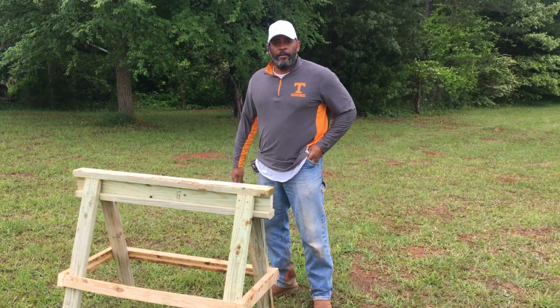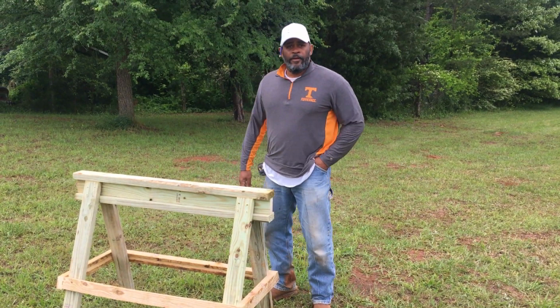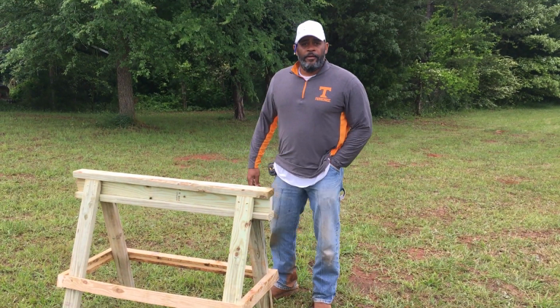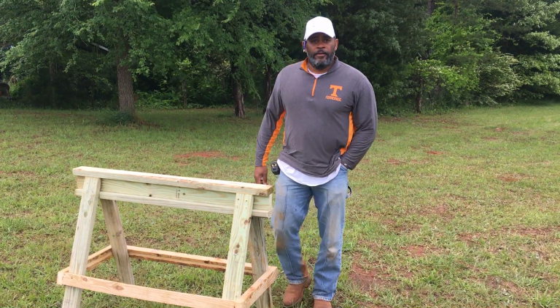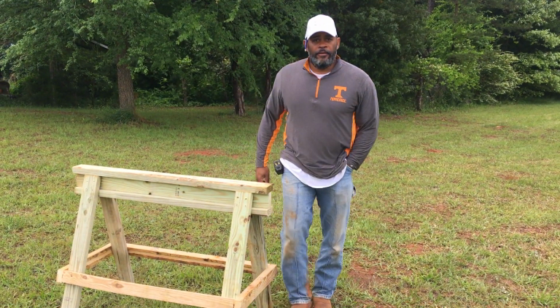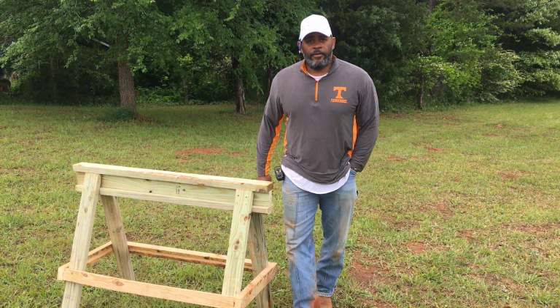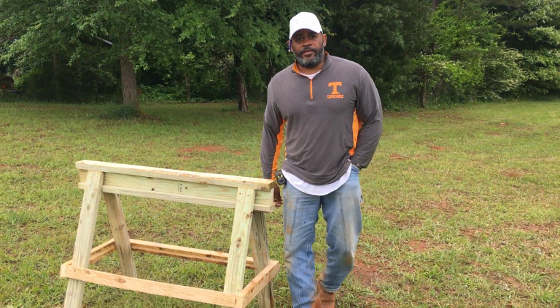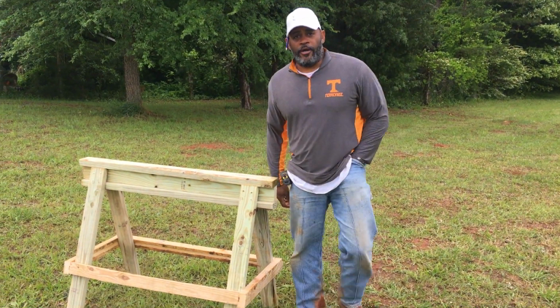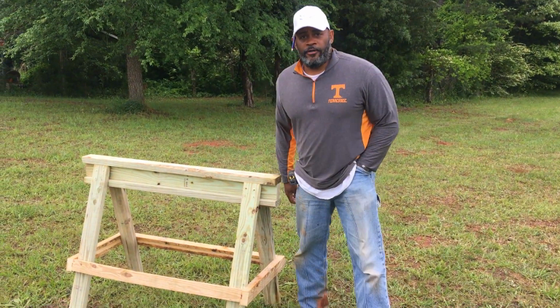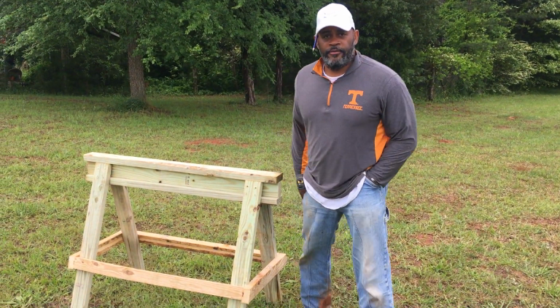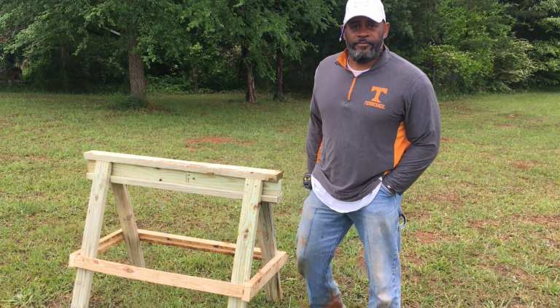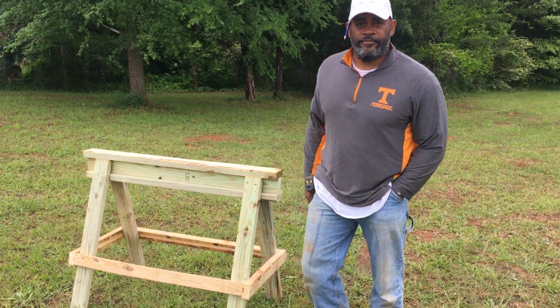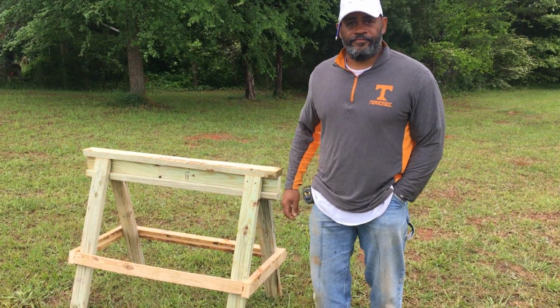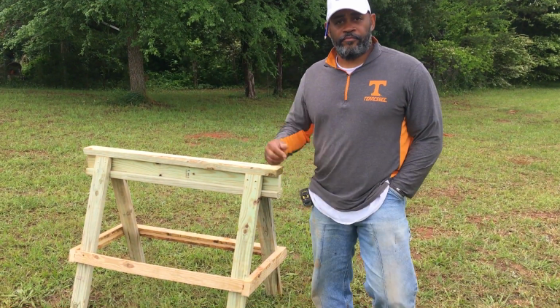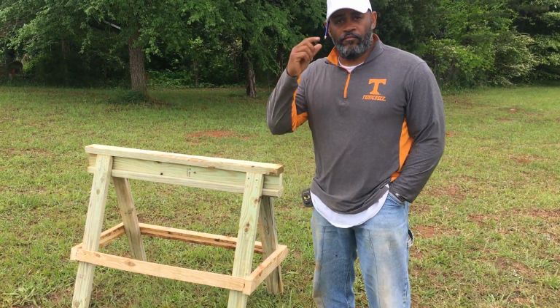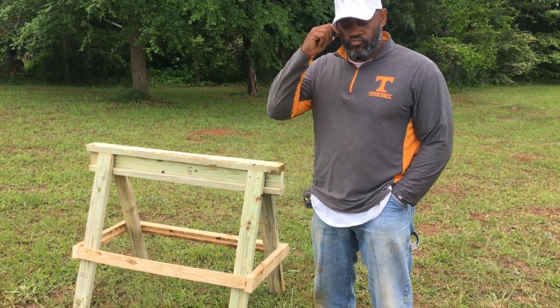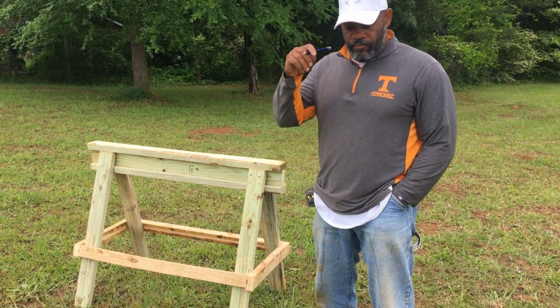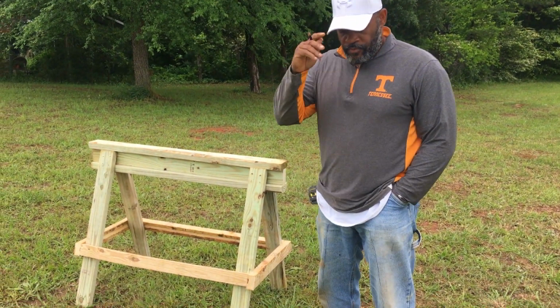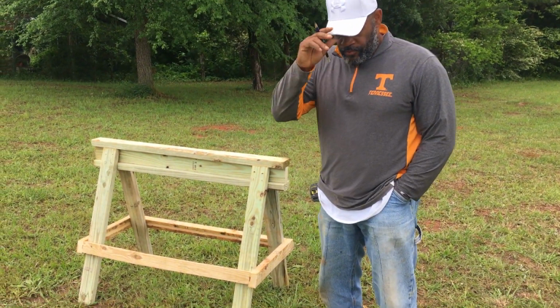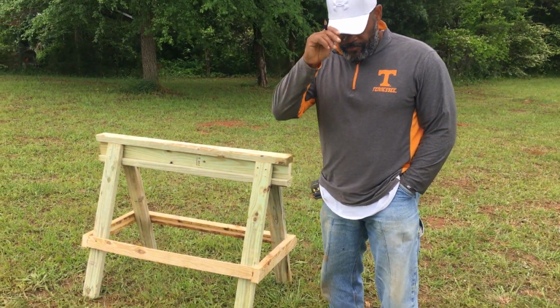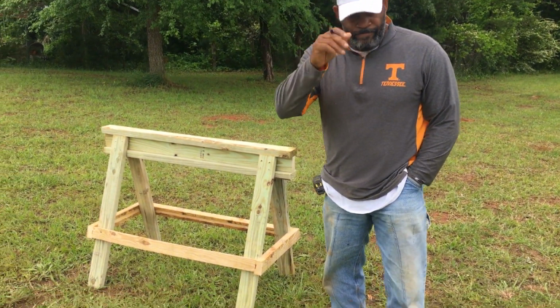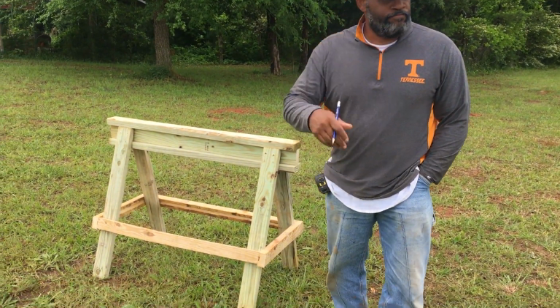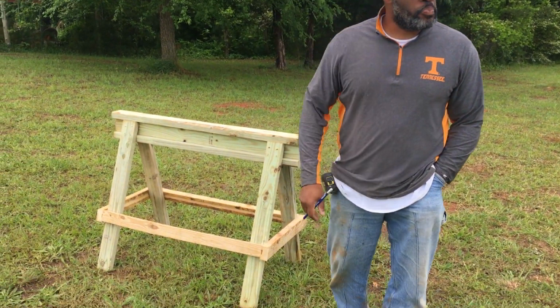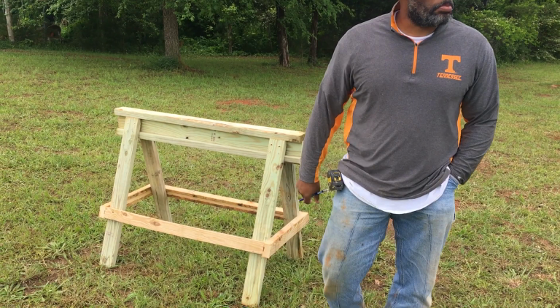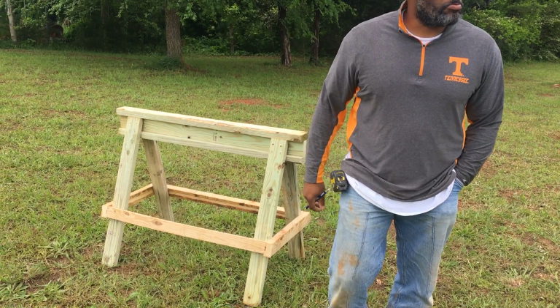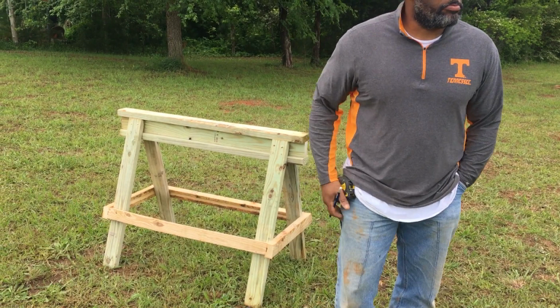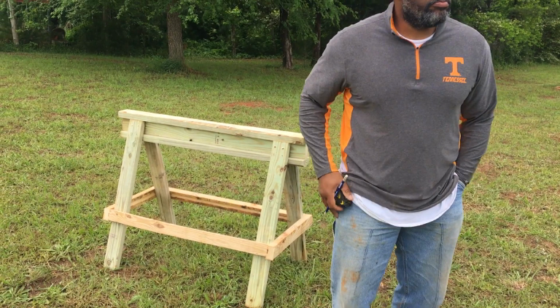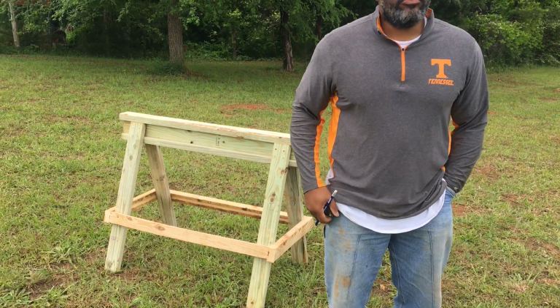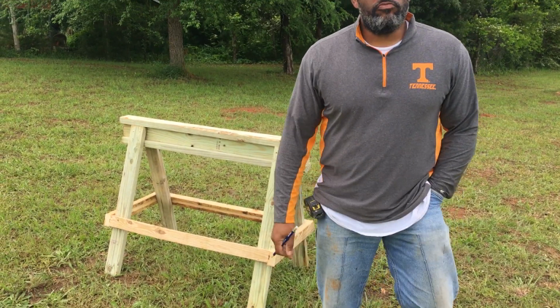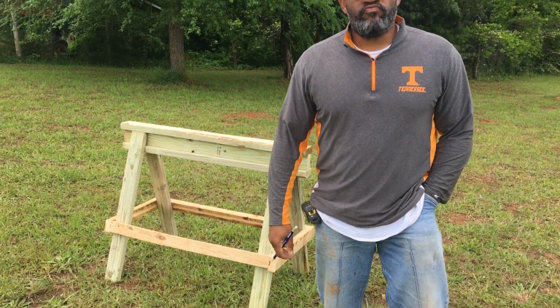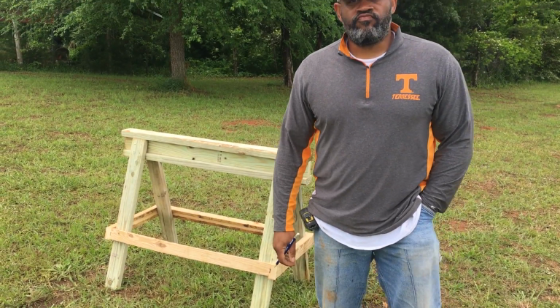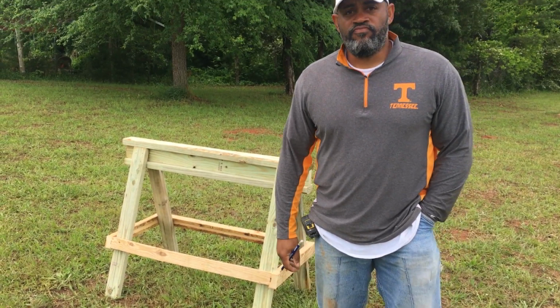Hey pastor. Yes sir. Earlier you mentioned about building the sawhorses. Mm-hmm. You see we got one right here. What are the specs on it?